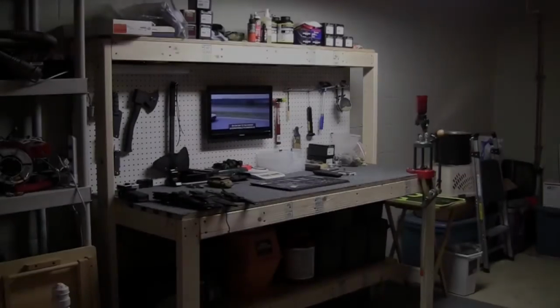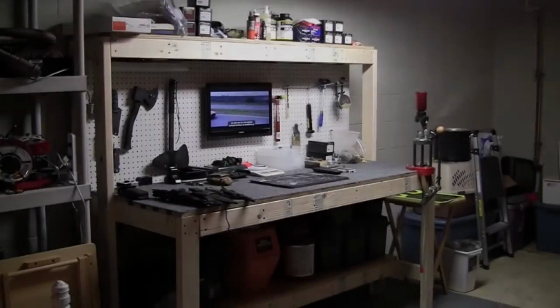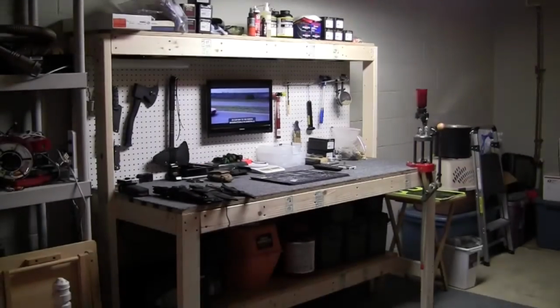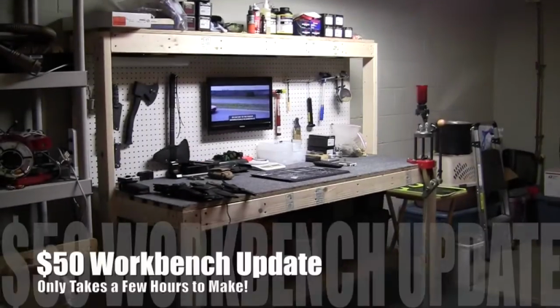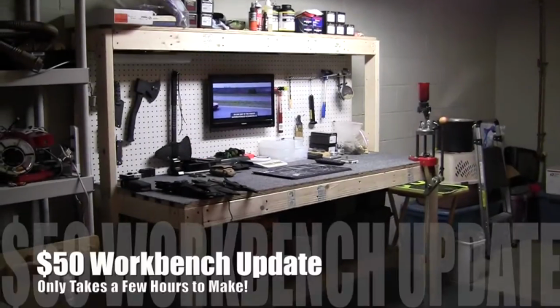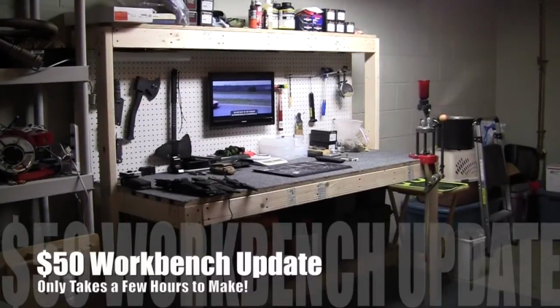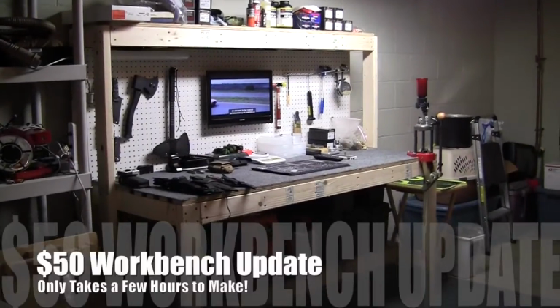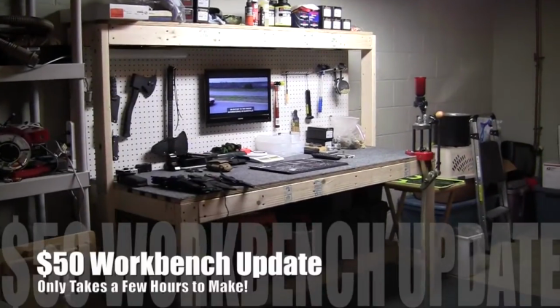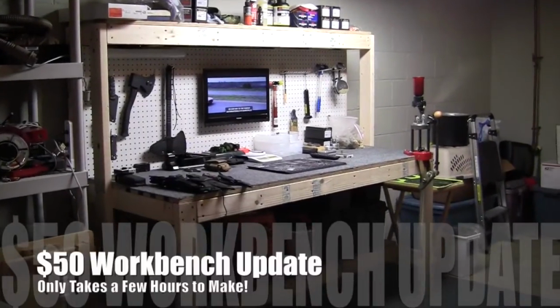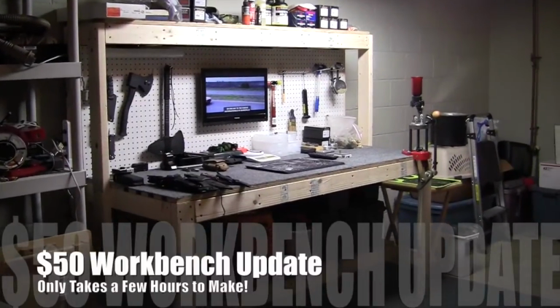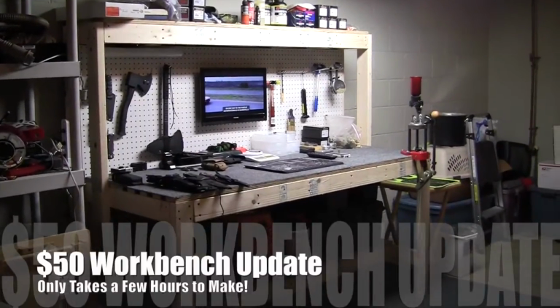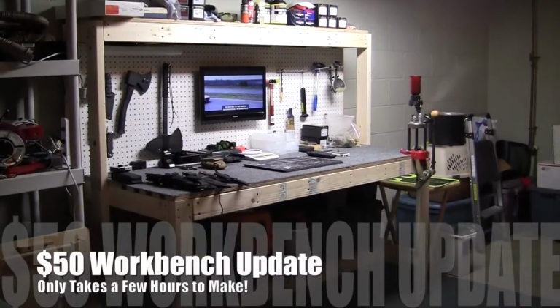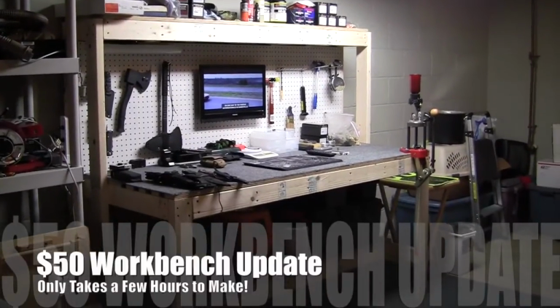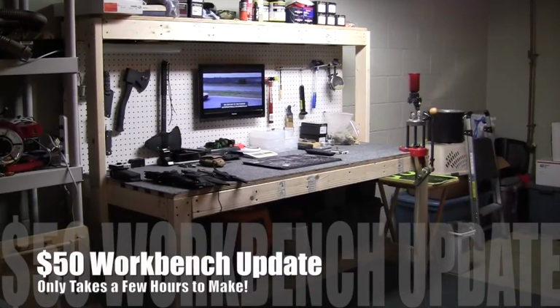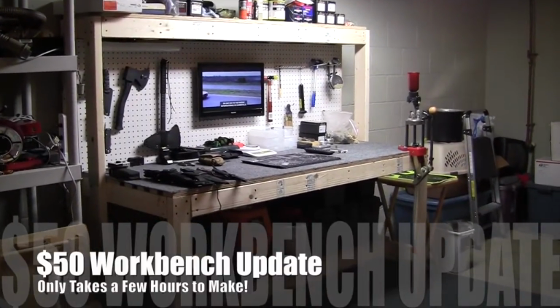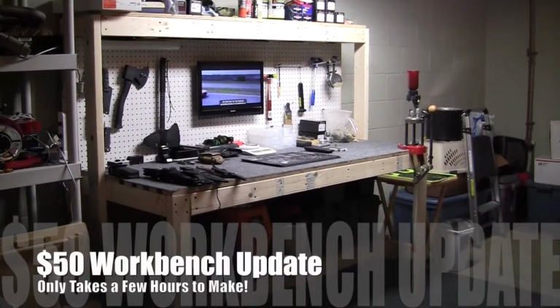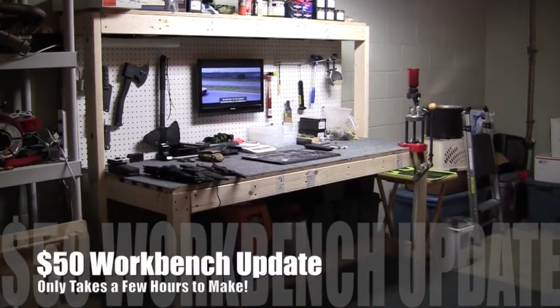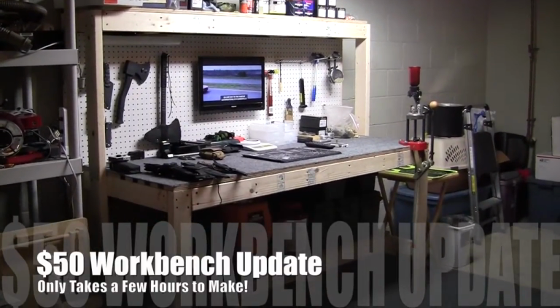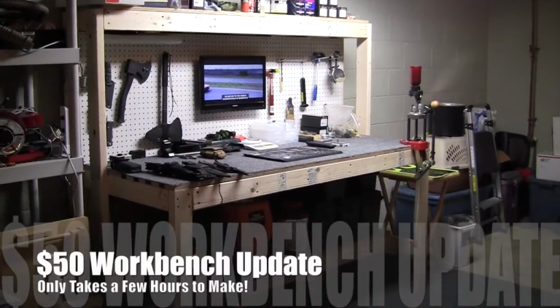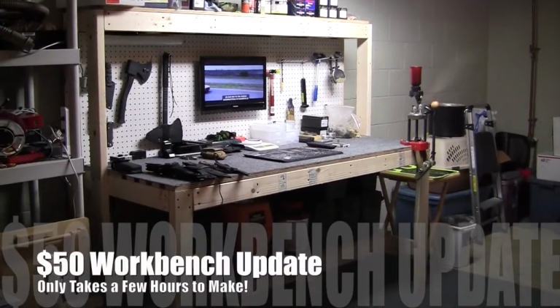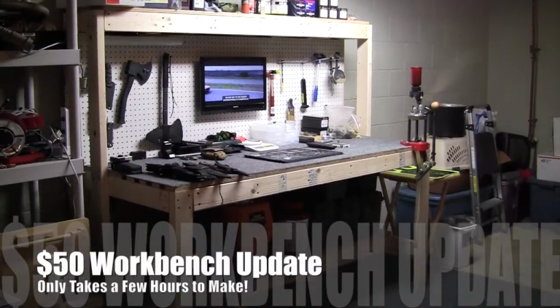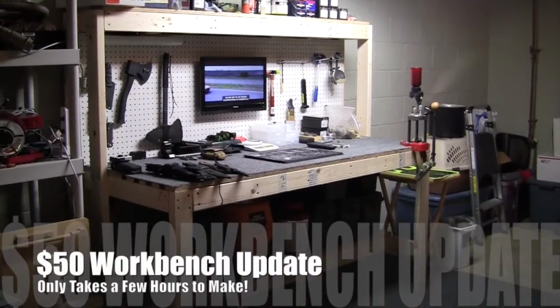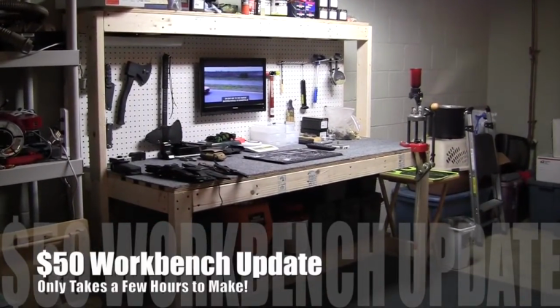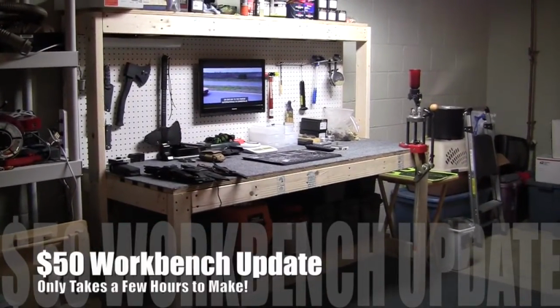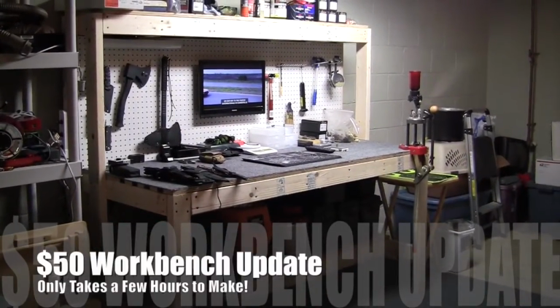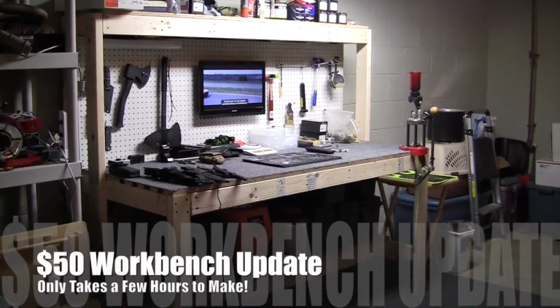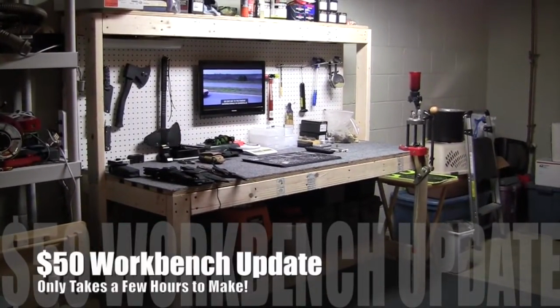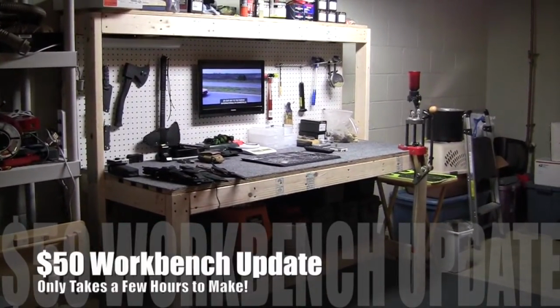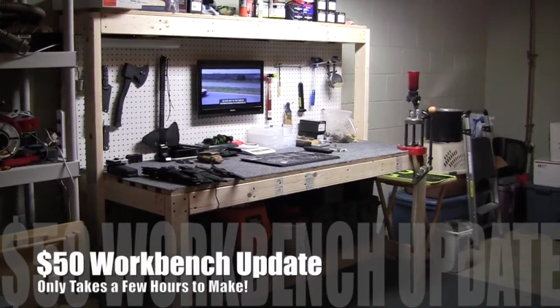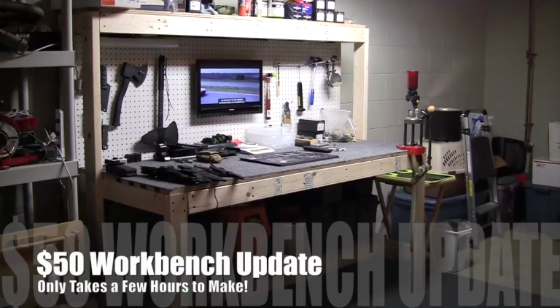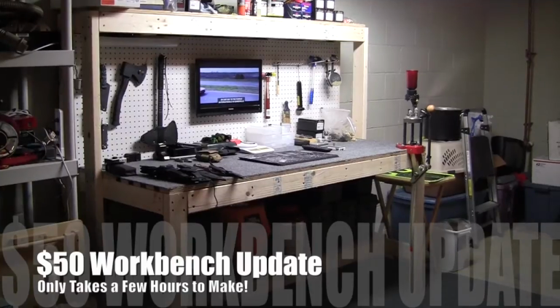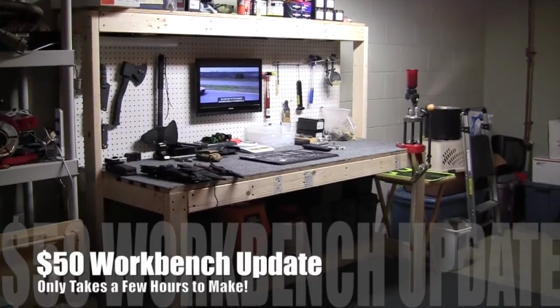It's Tuesday, June 10, 2014. I wanted to make a real quick update video on the workbench here.